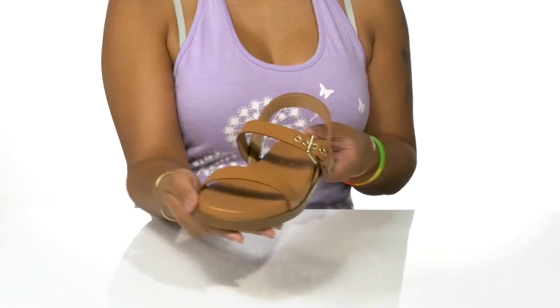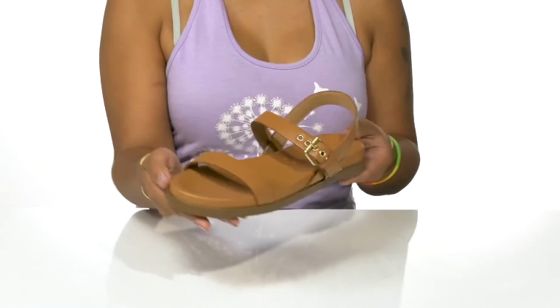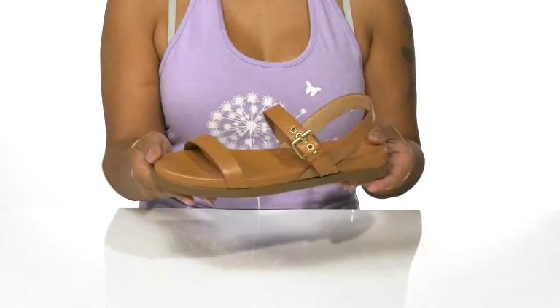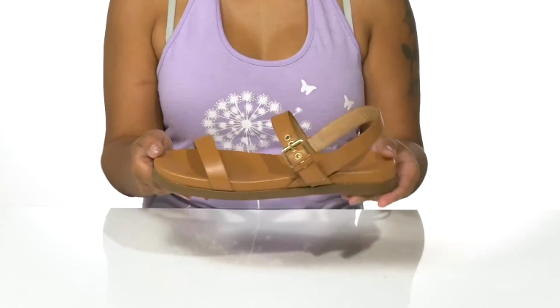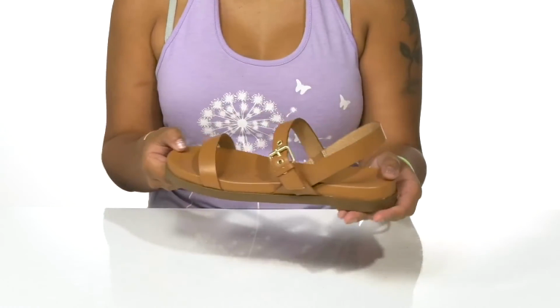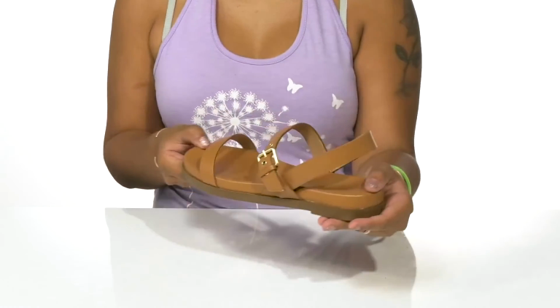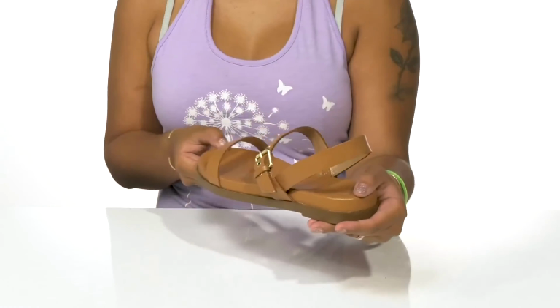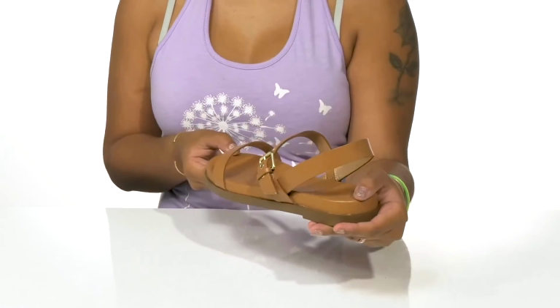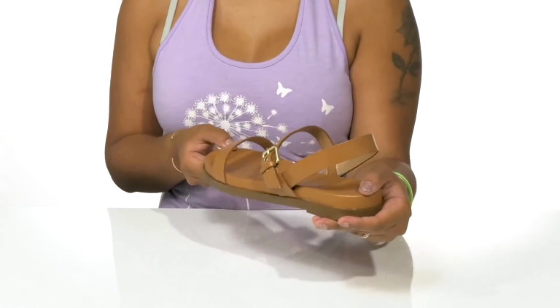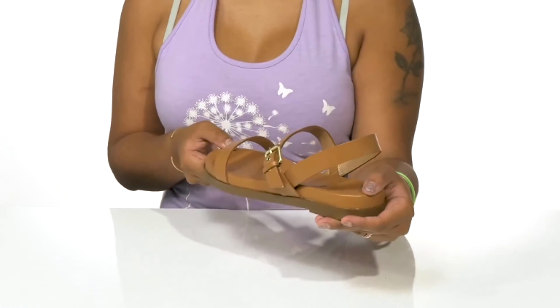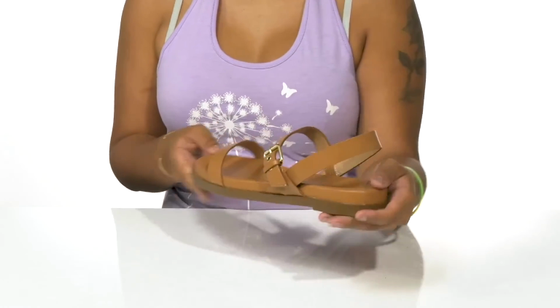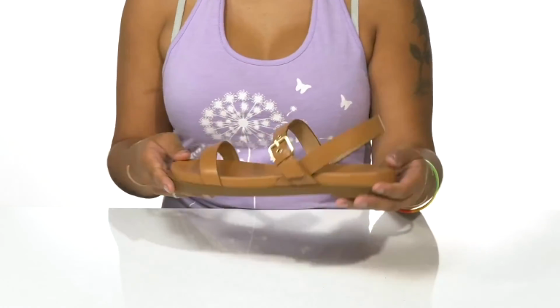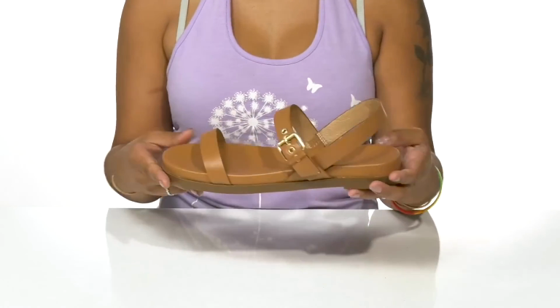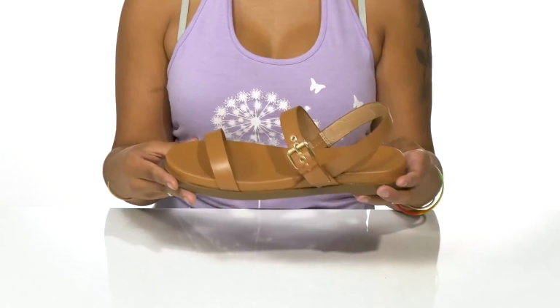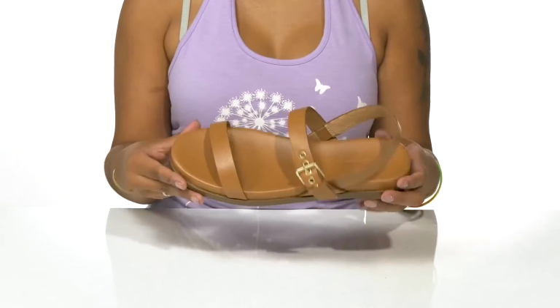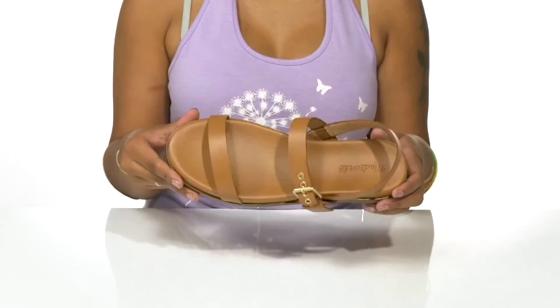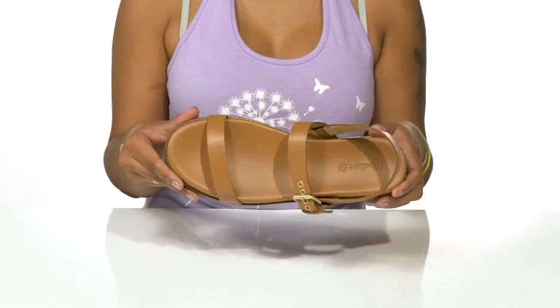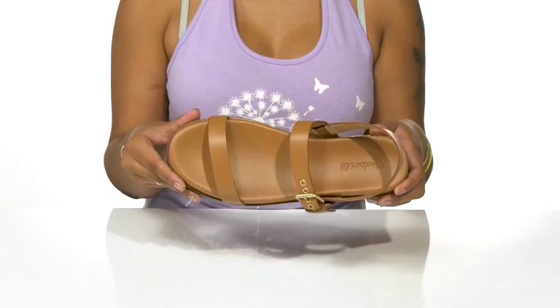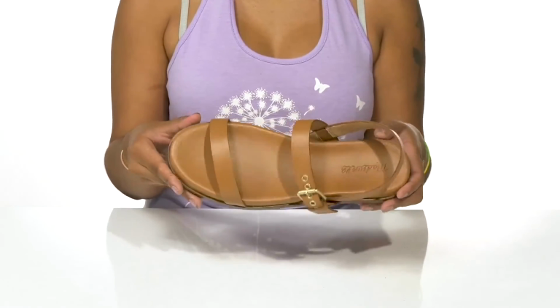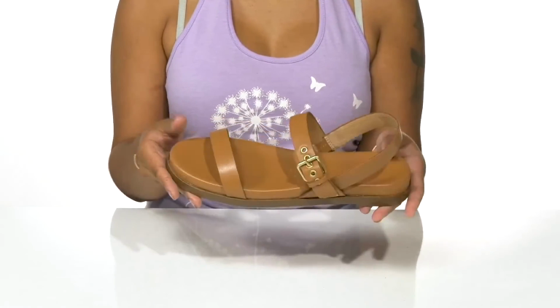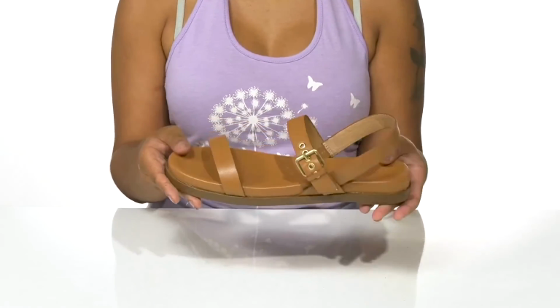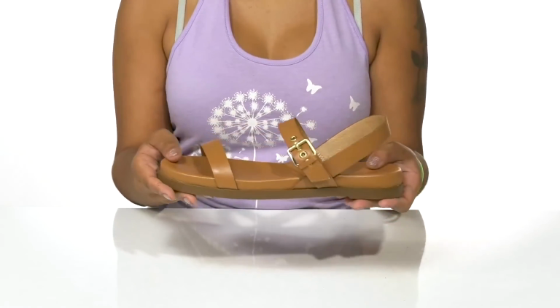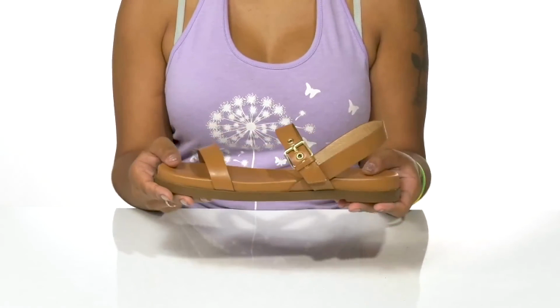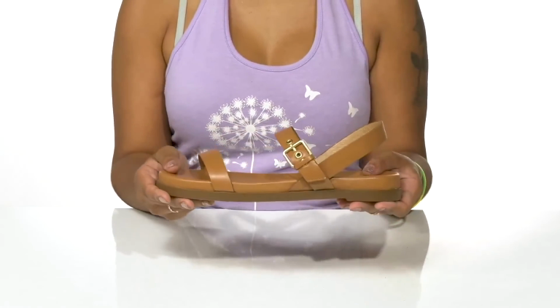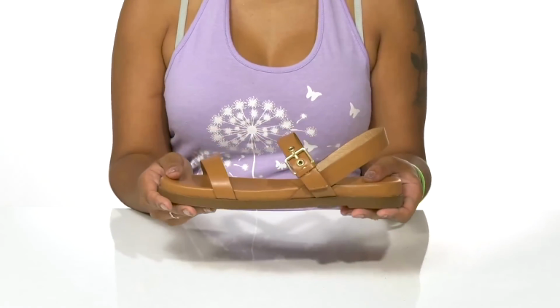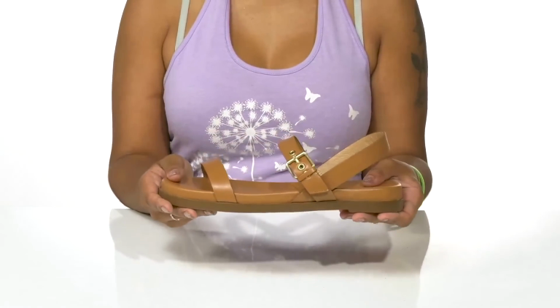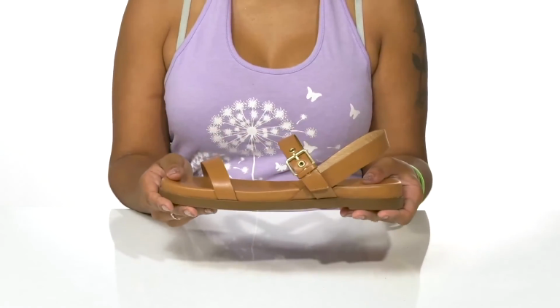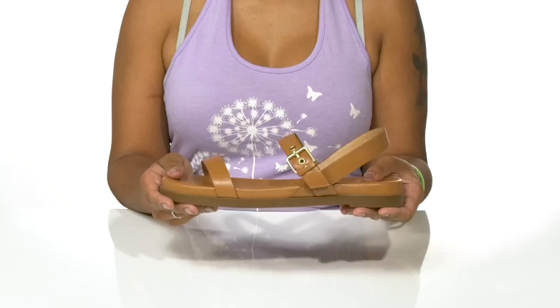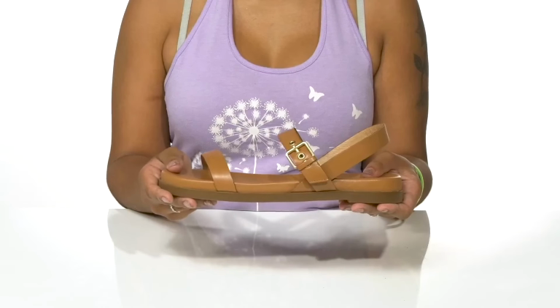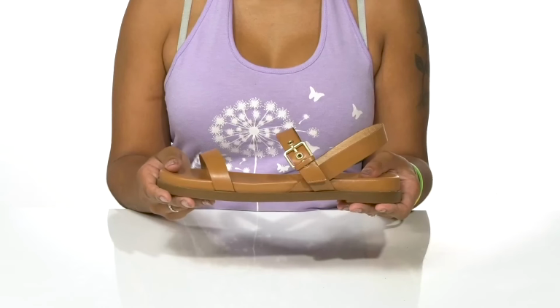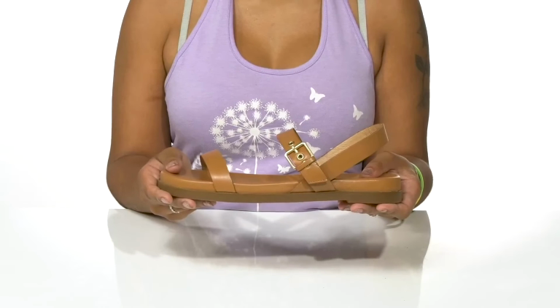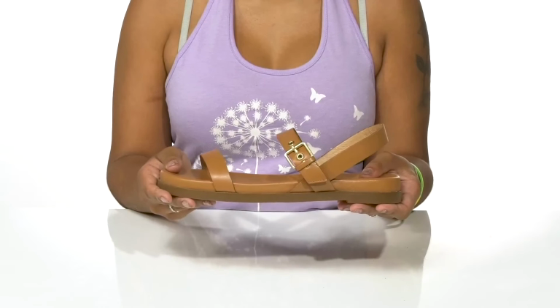You can pair these with any outfit and a cute leather bag to give yourself an upgraded yet simple look this season.